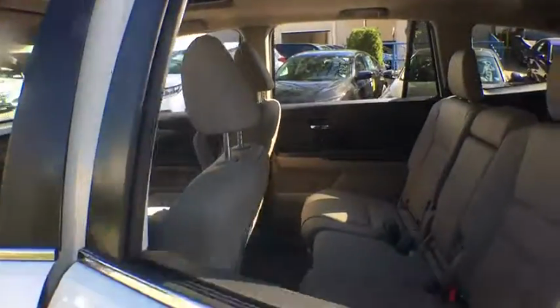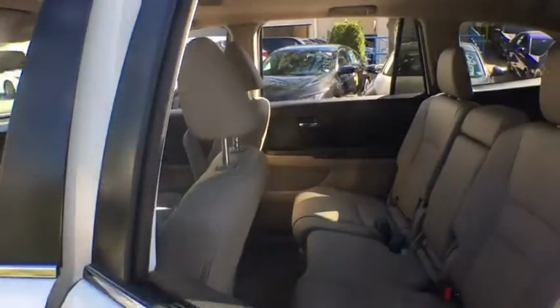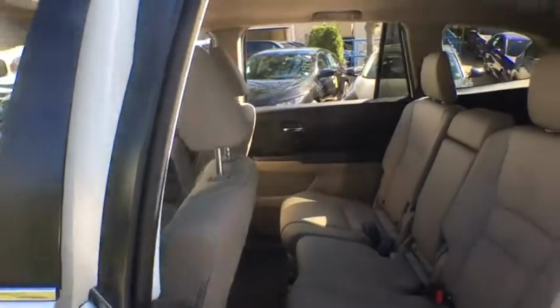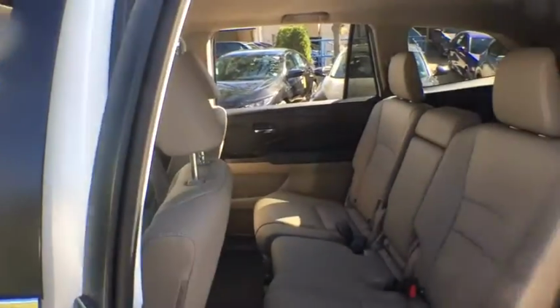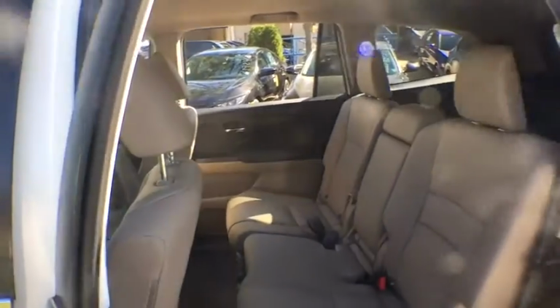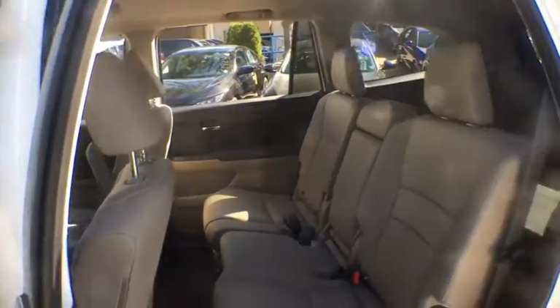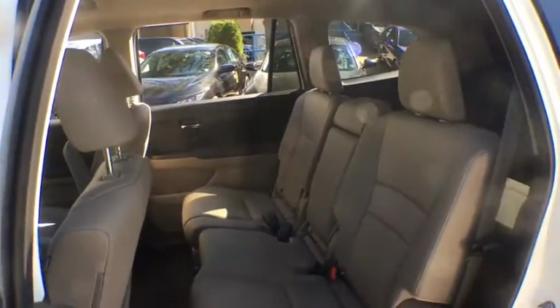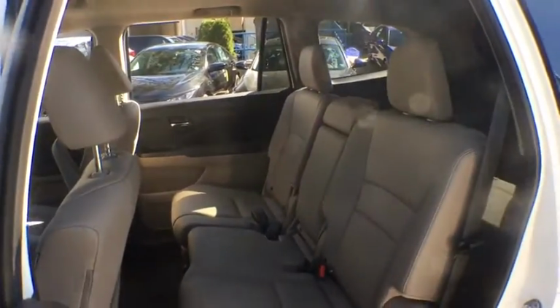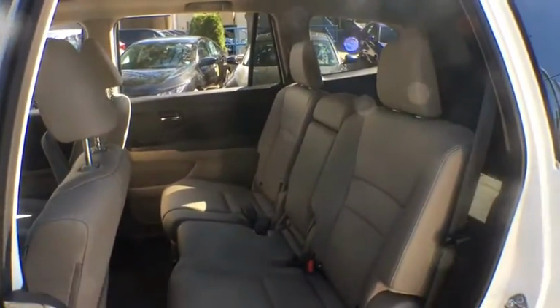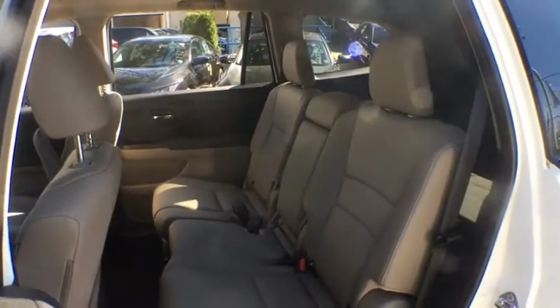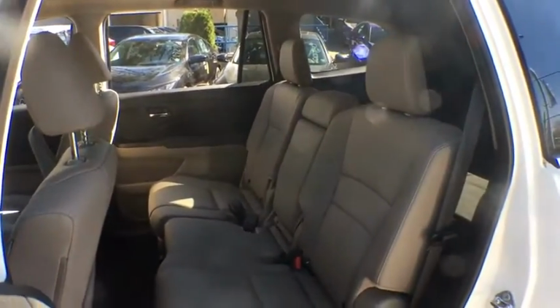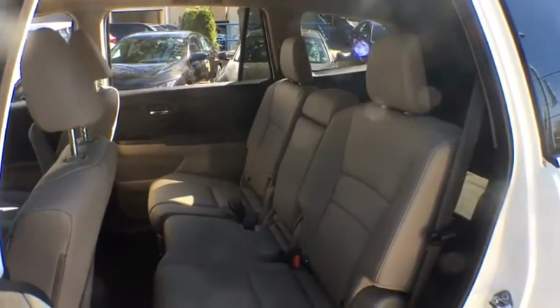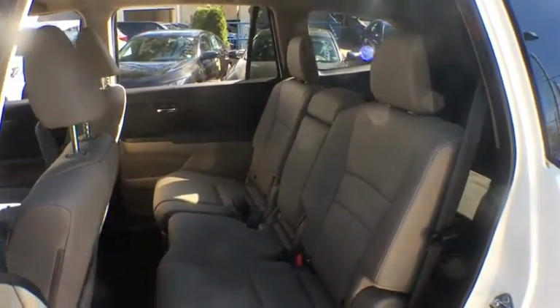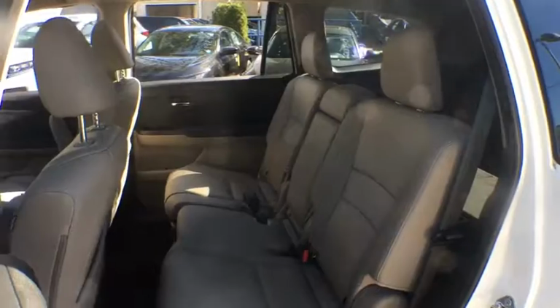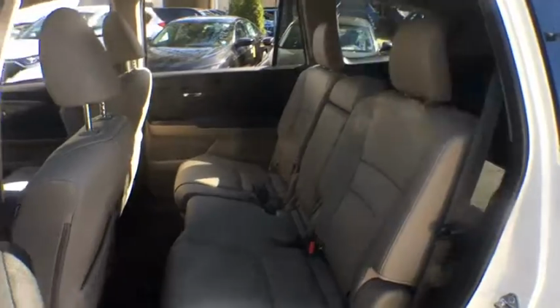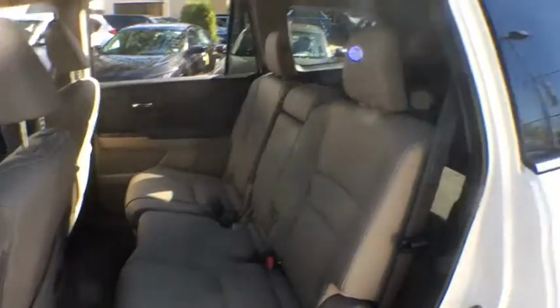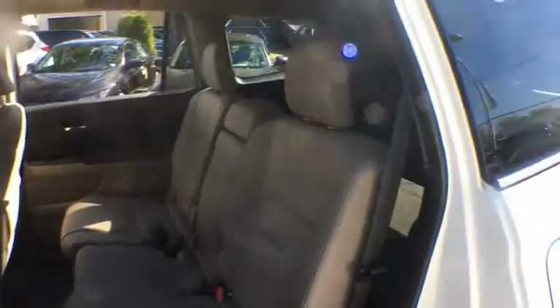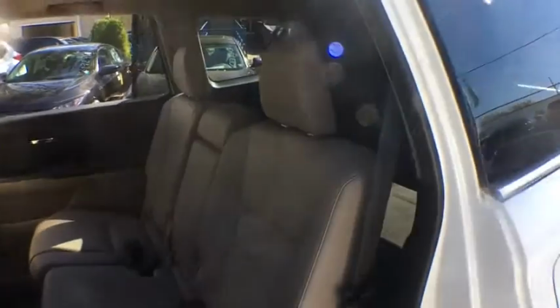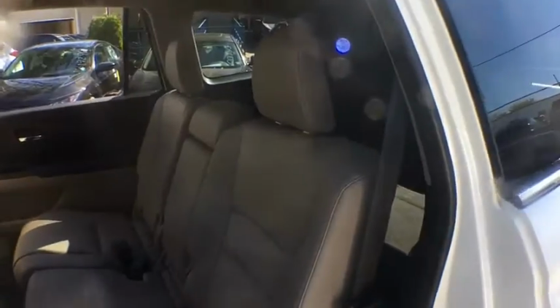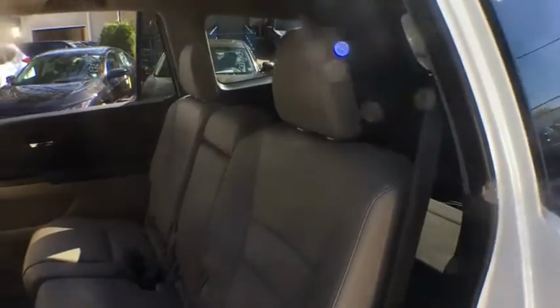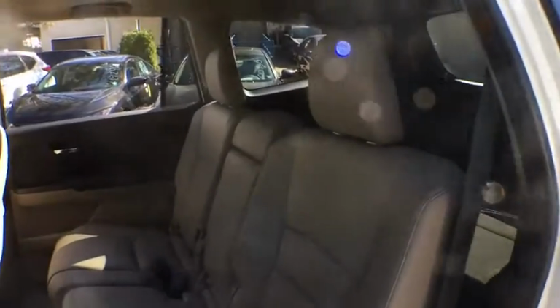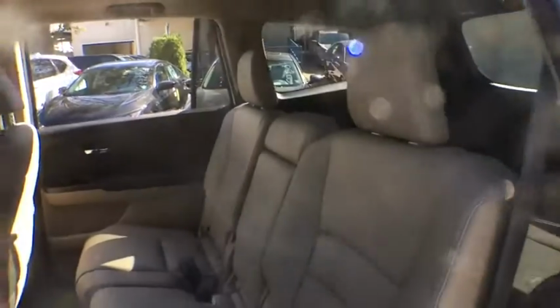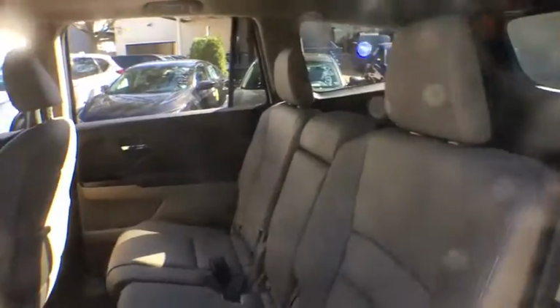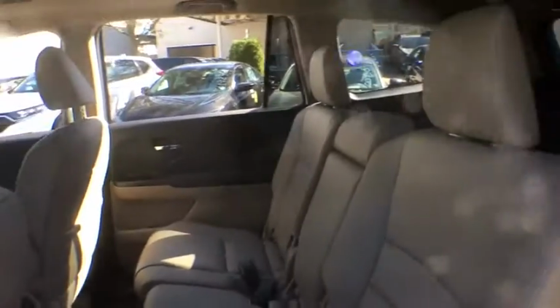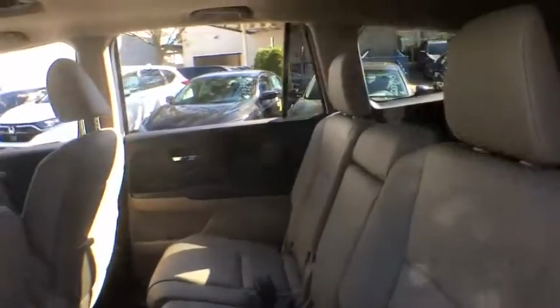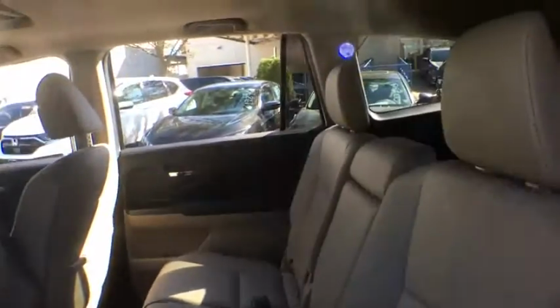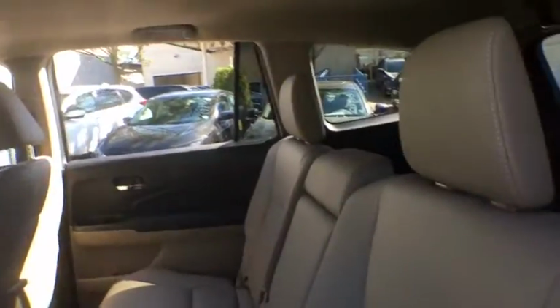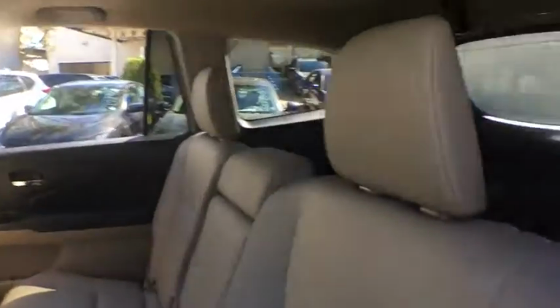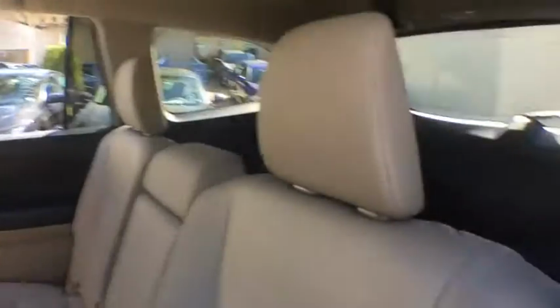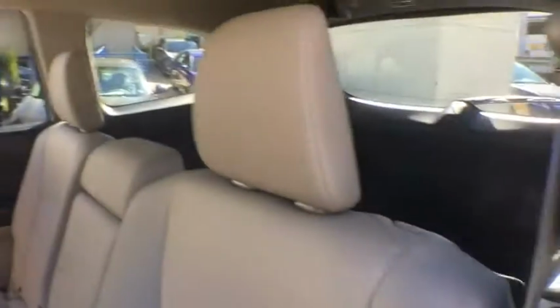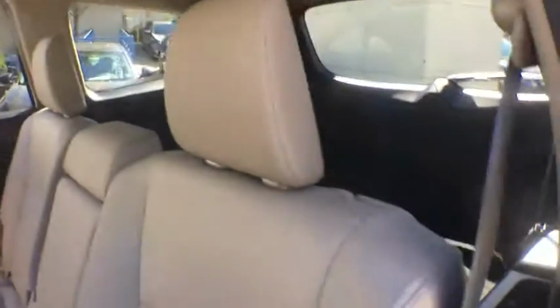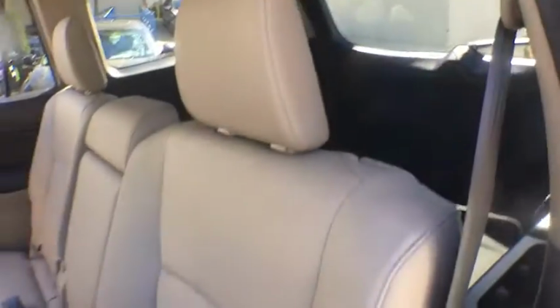If affordable style and reliability are what you're looking for, this vehicle couldn't be more perfect. Drive it today at www.spersor.com.au.